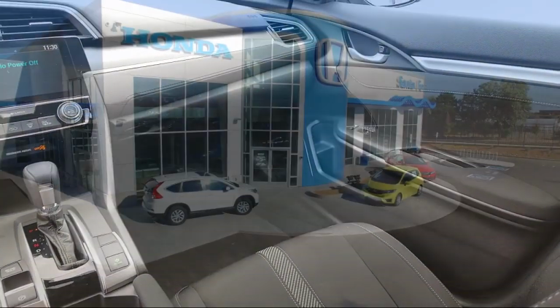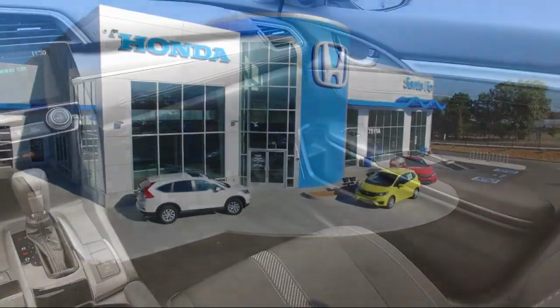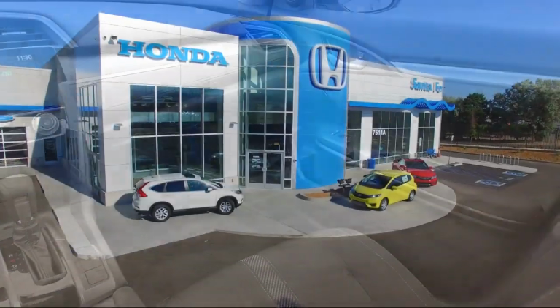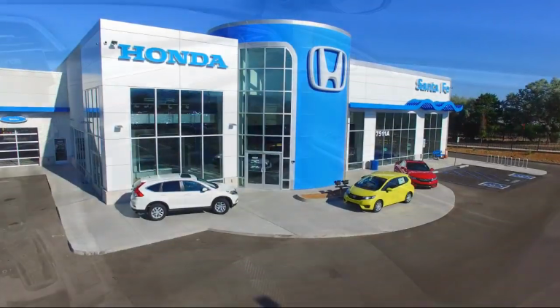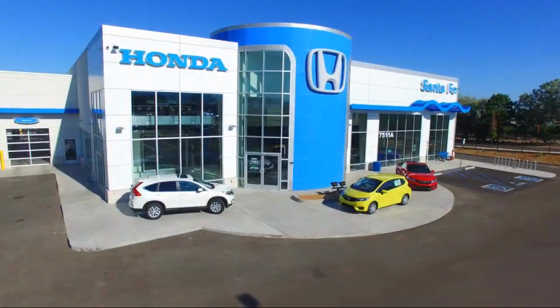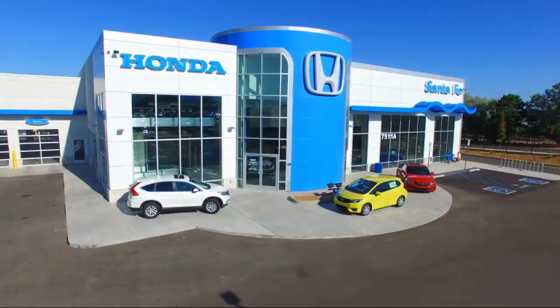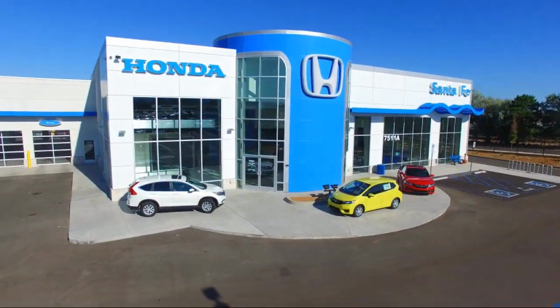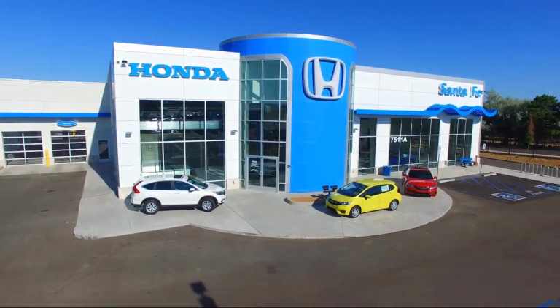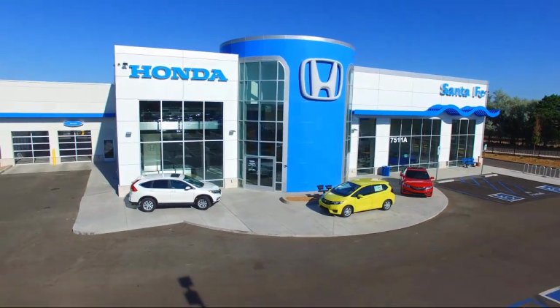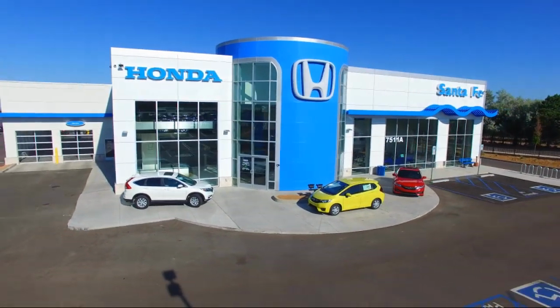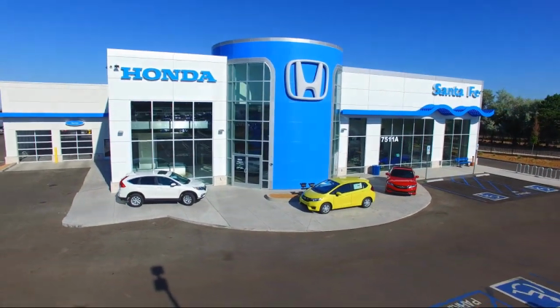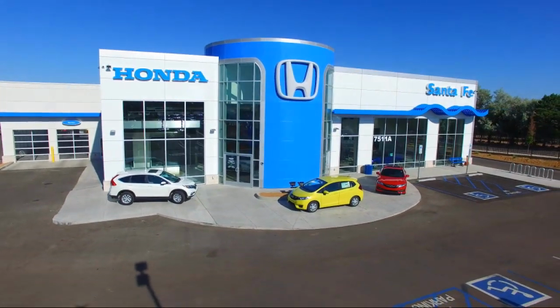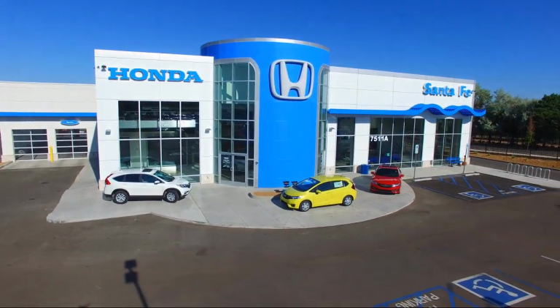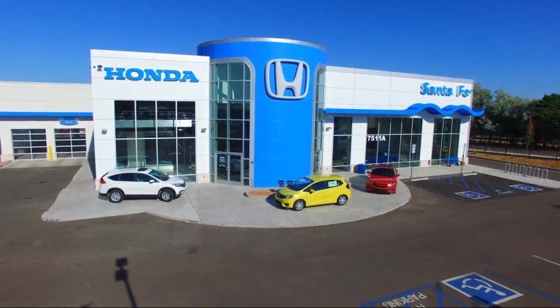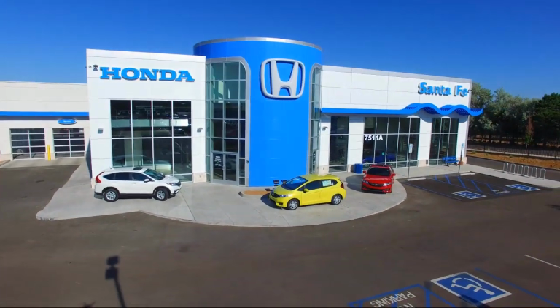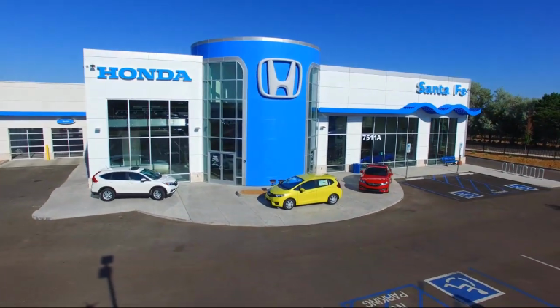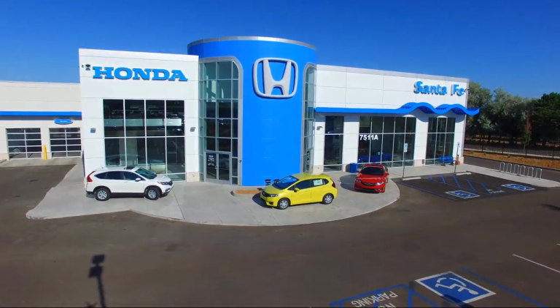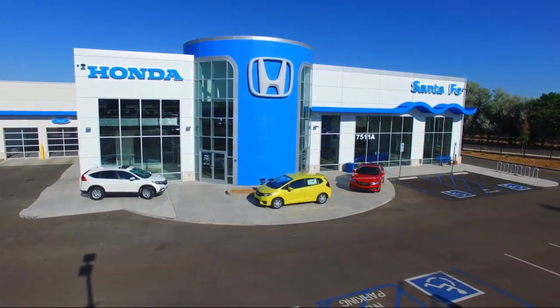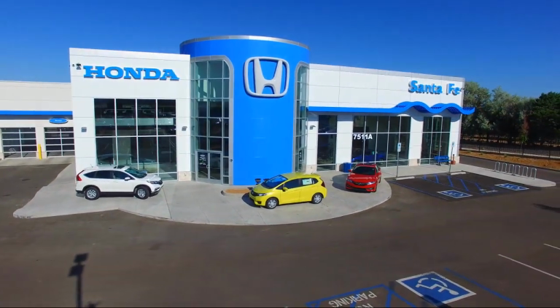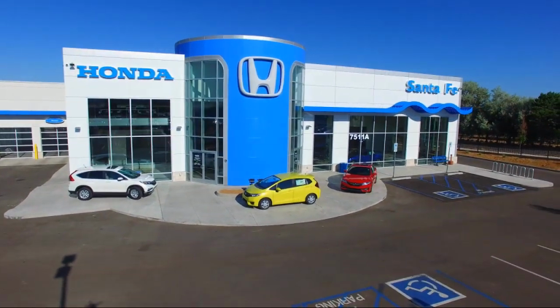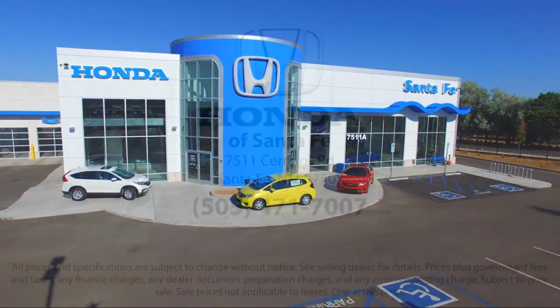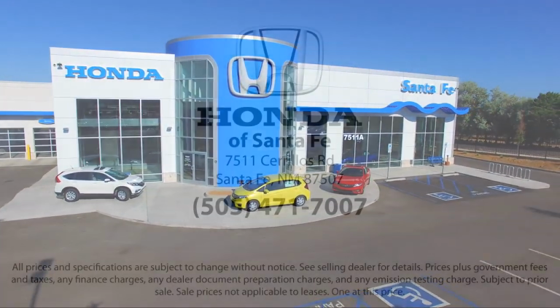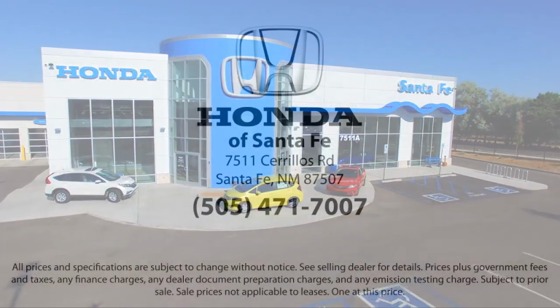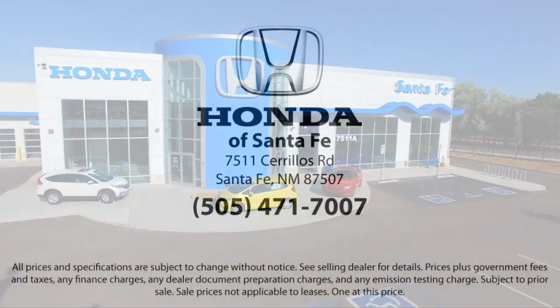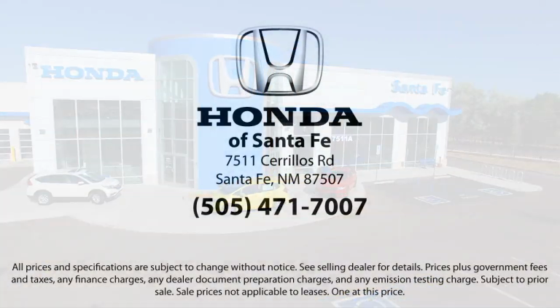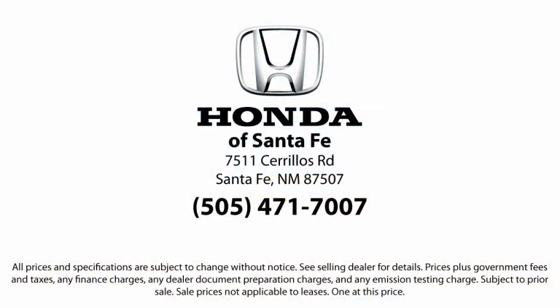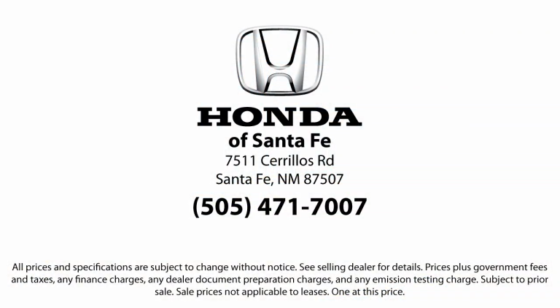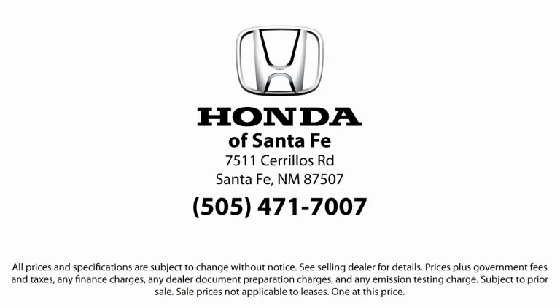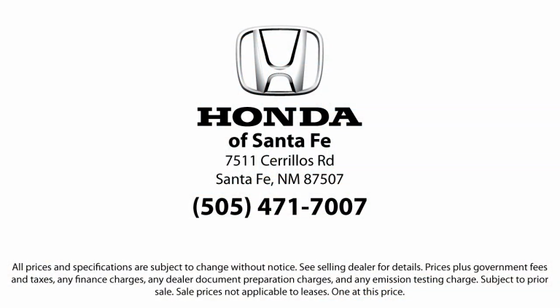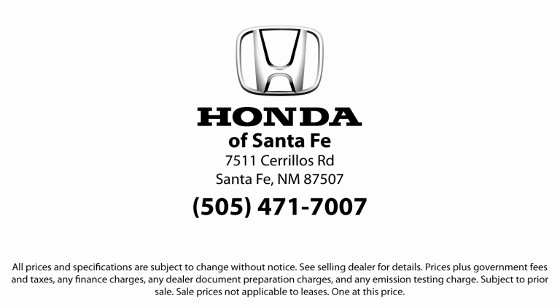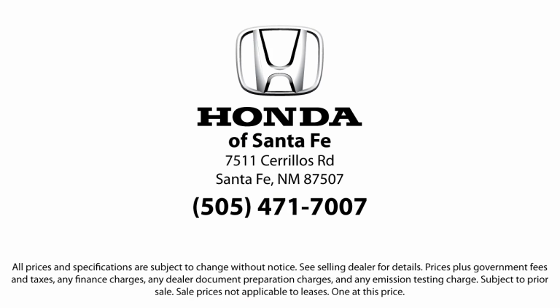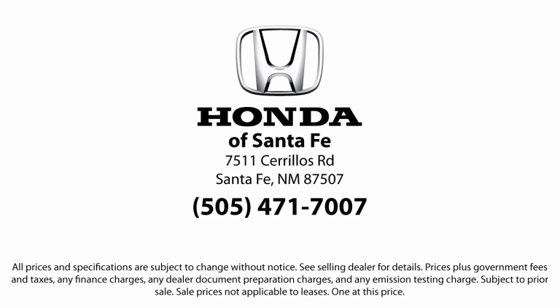We're located at 7511 Sereus Road in Santa Fe. We'll see you next week!